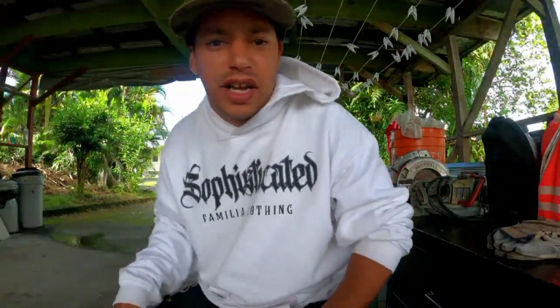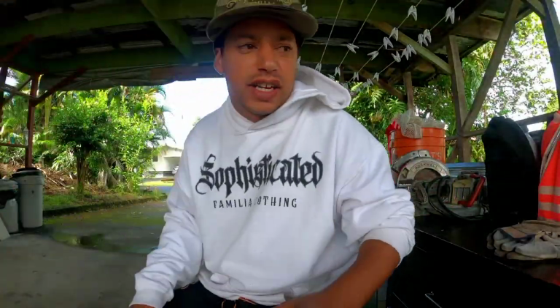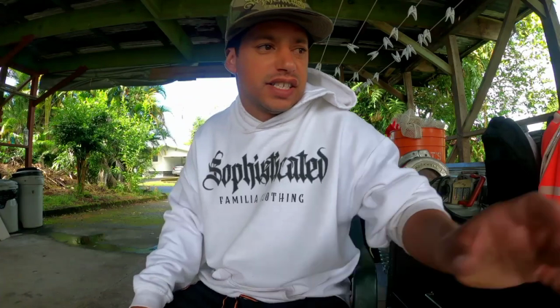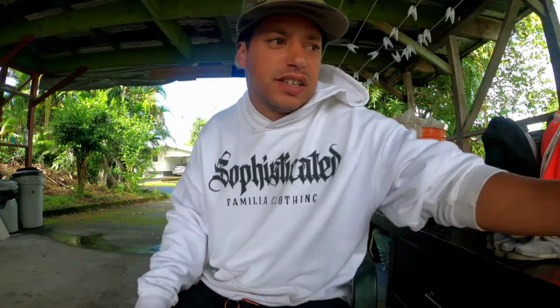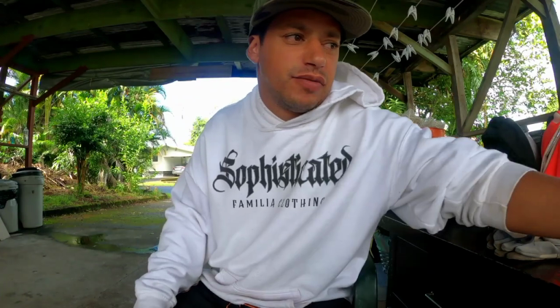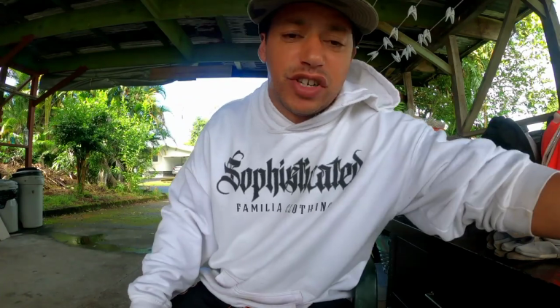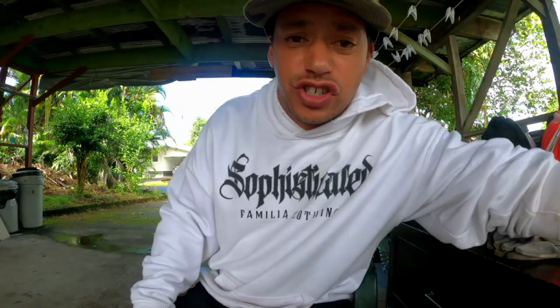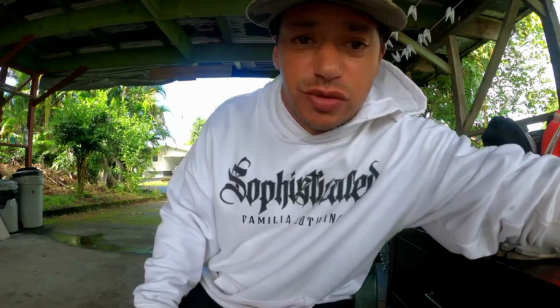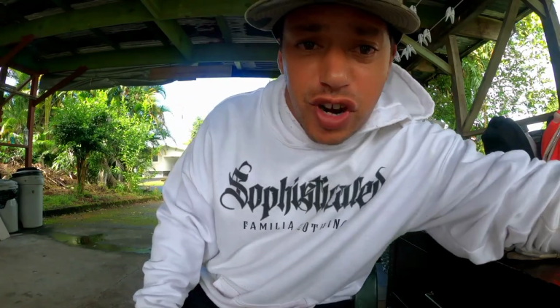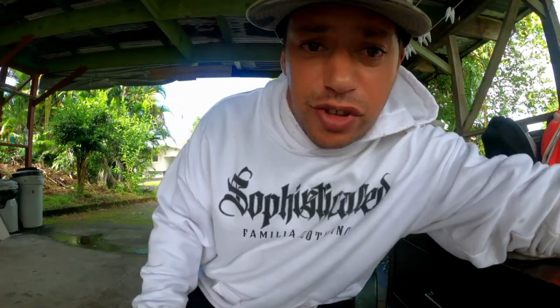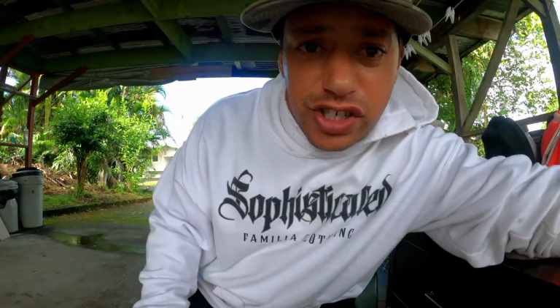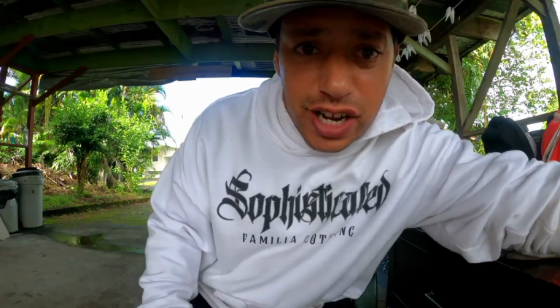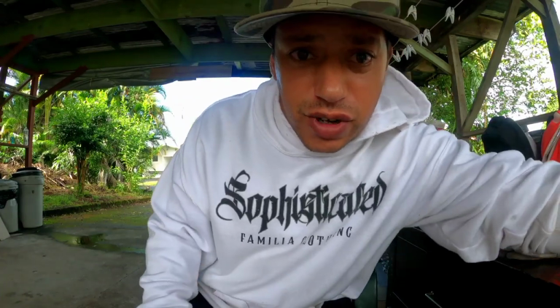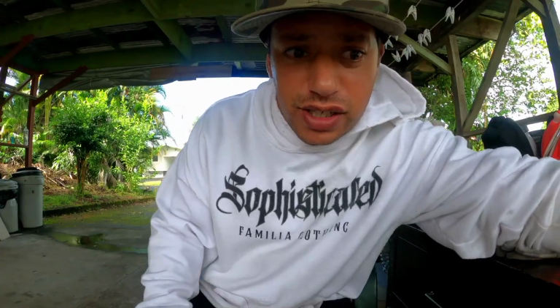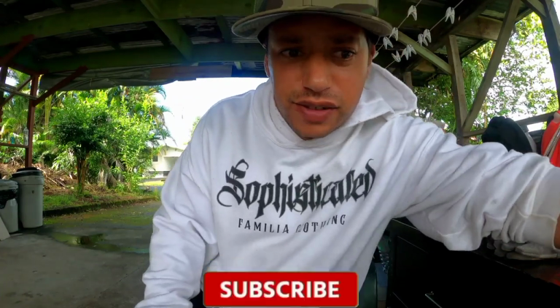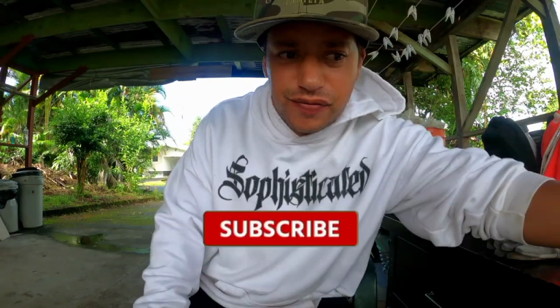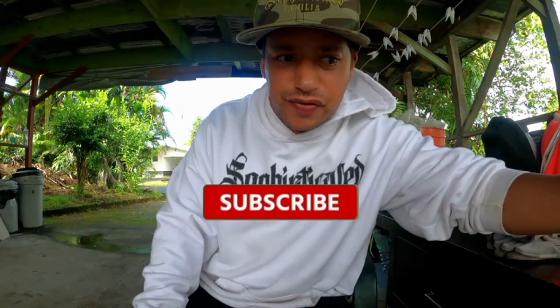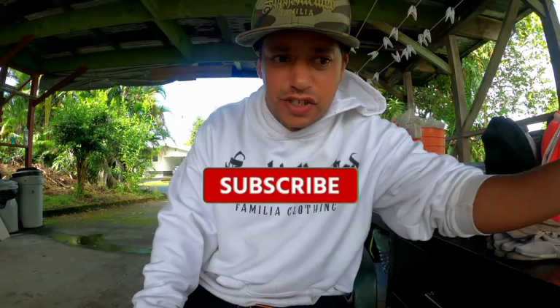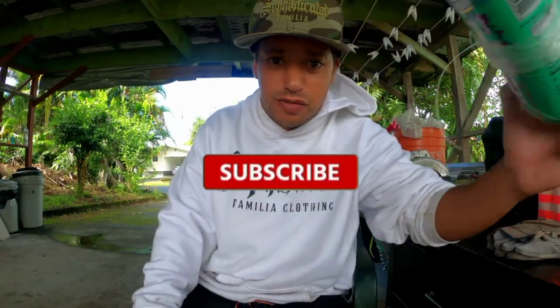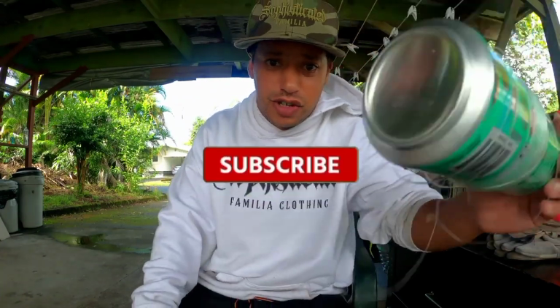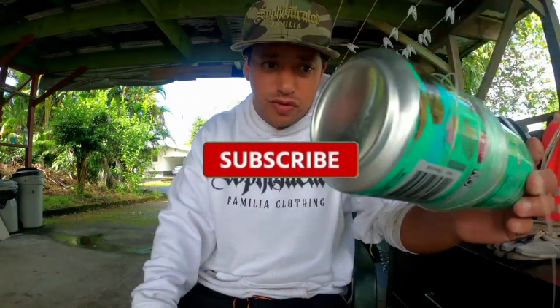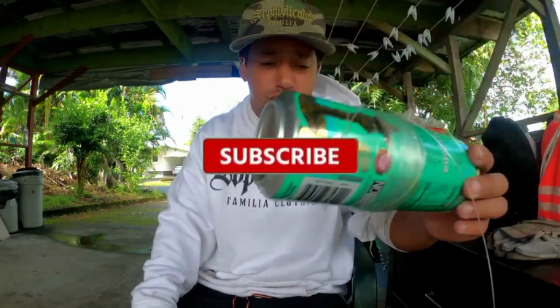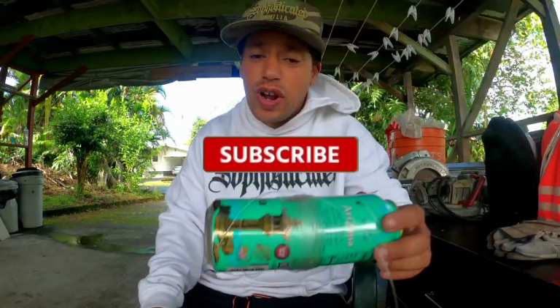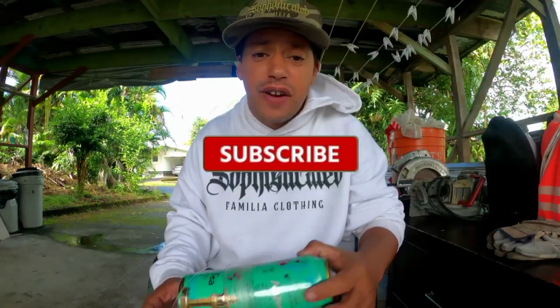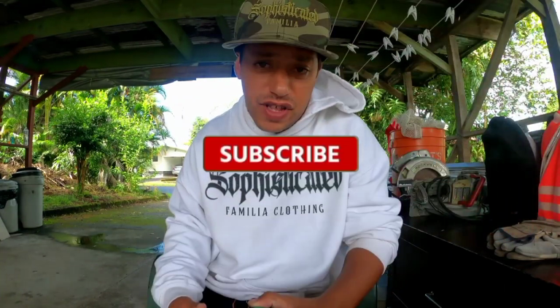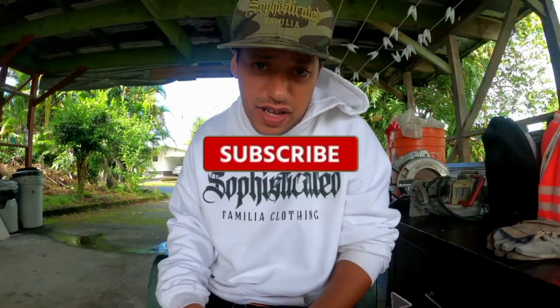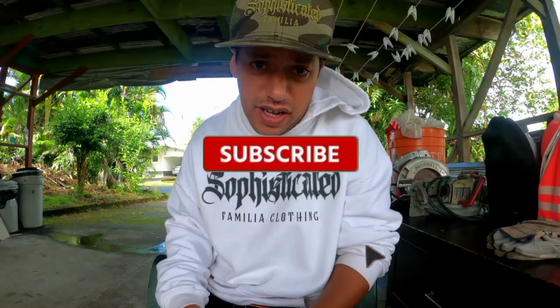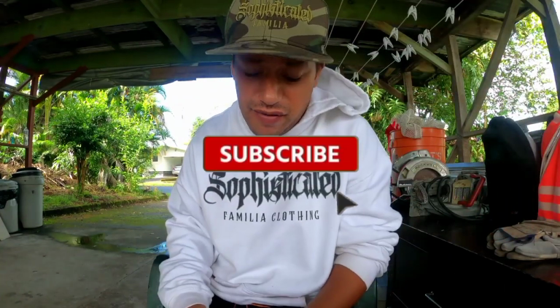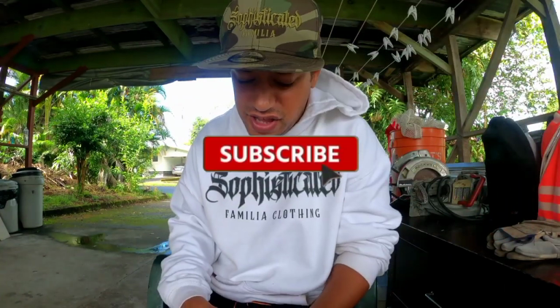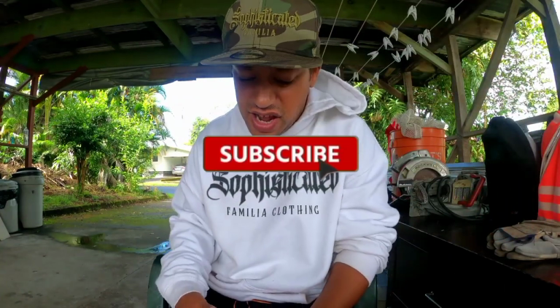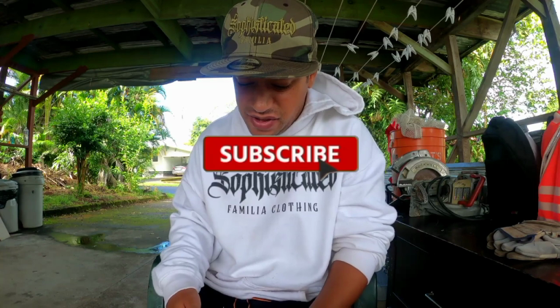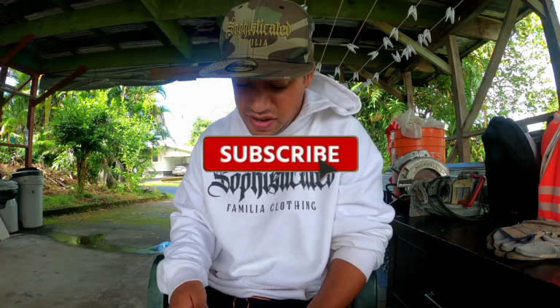Like I said, make sure you subscribe to the channel guys, because we do everything, everything, everything.